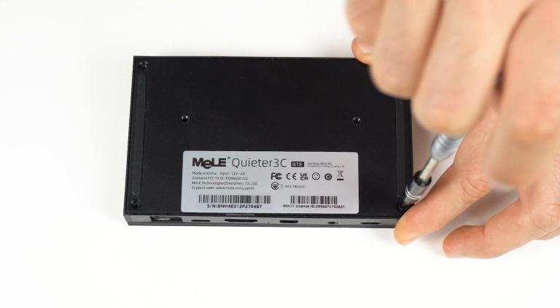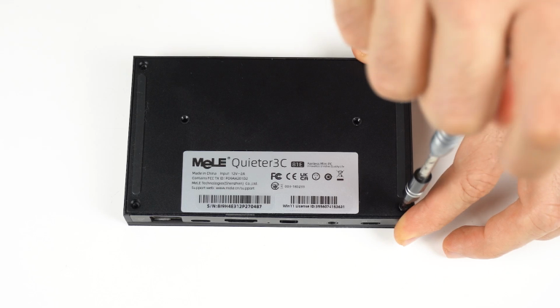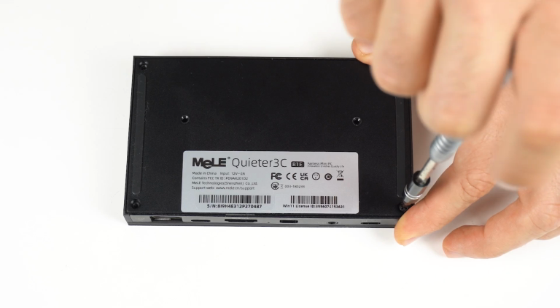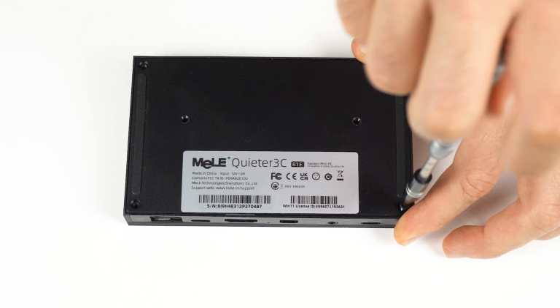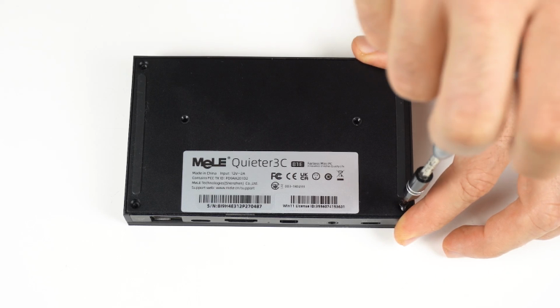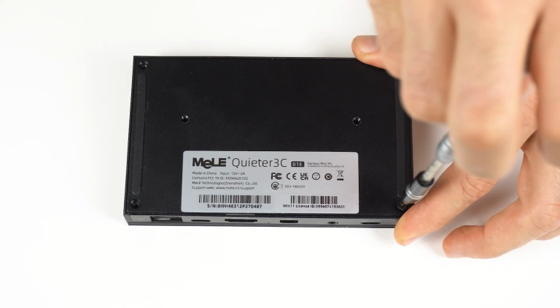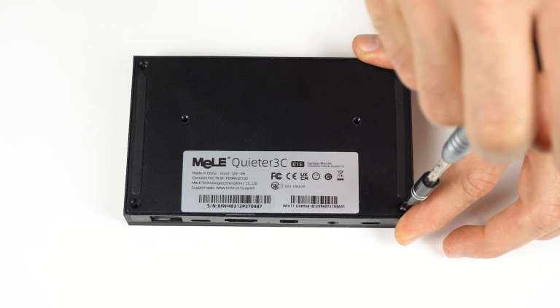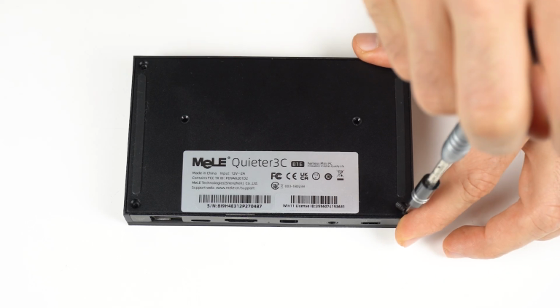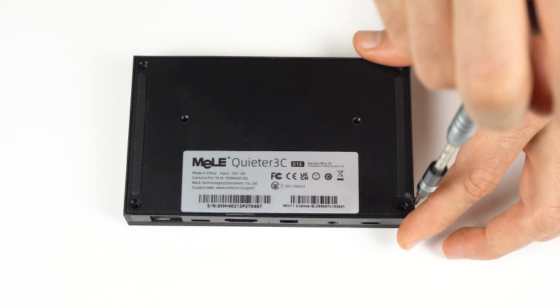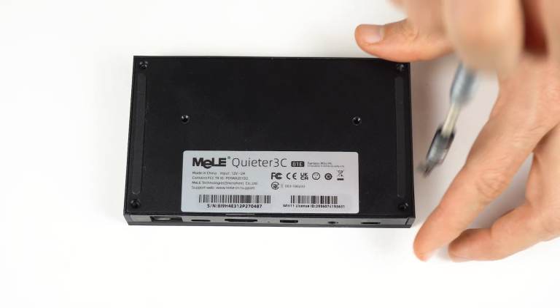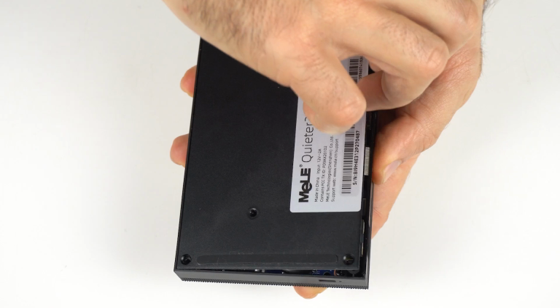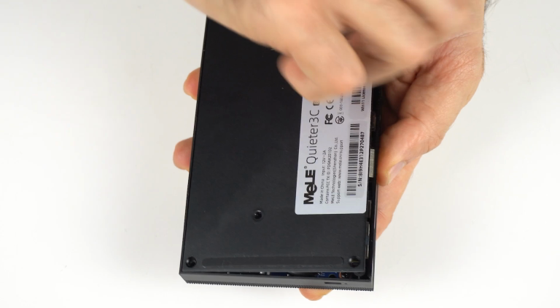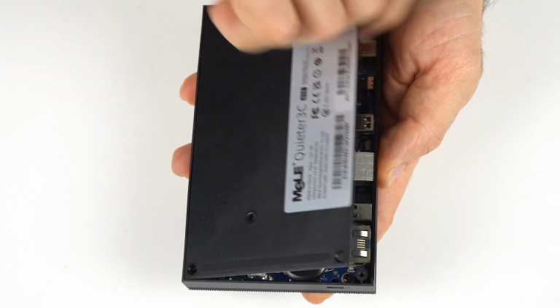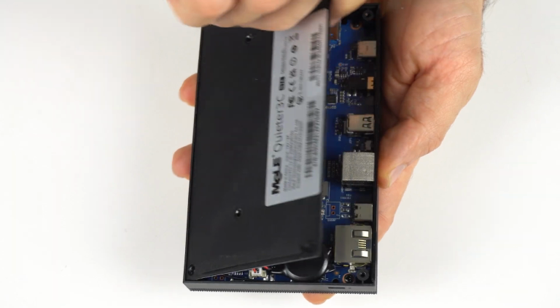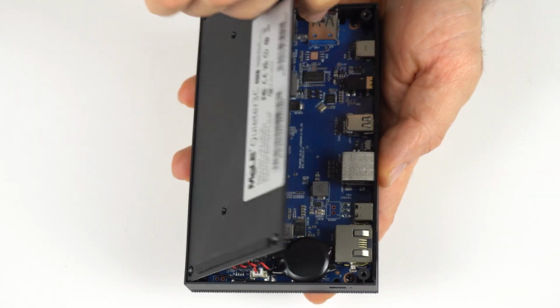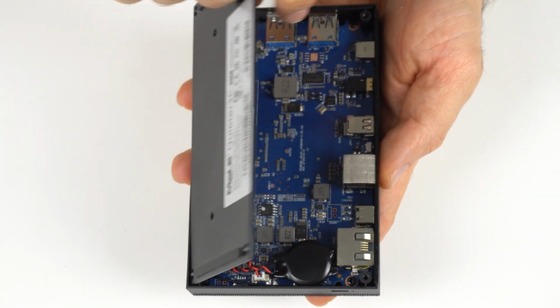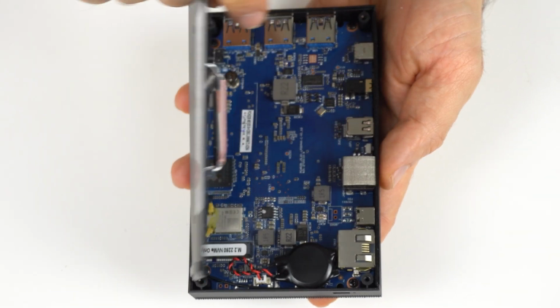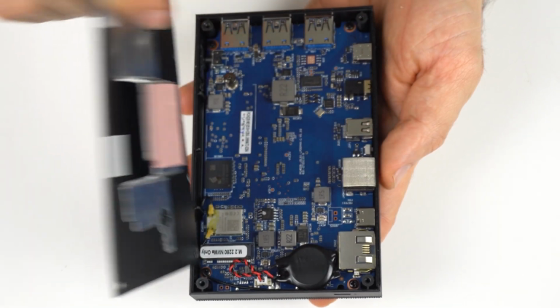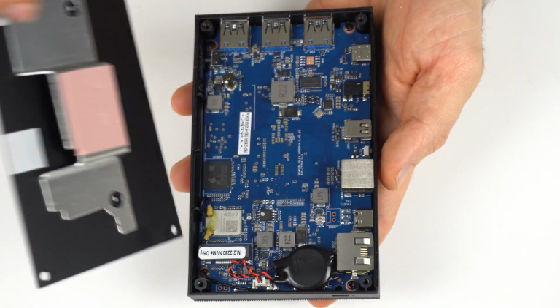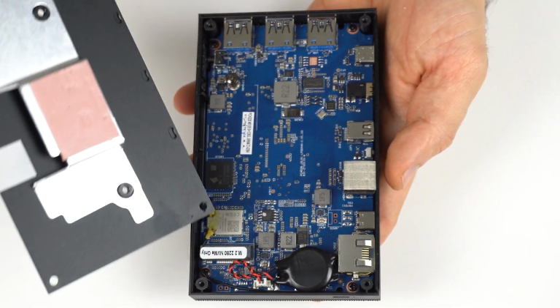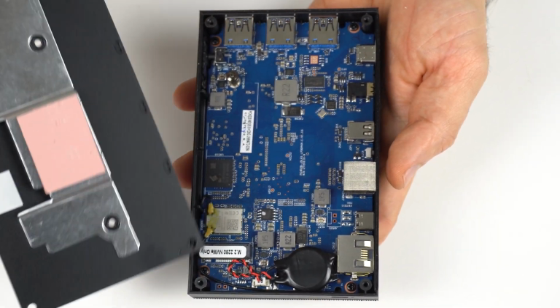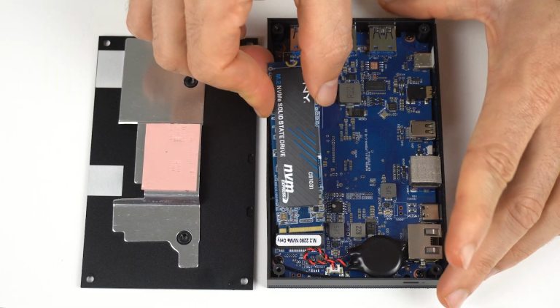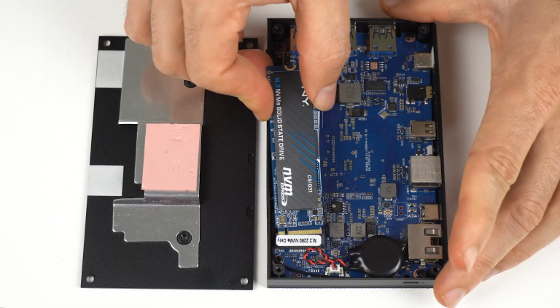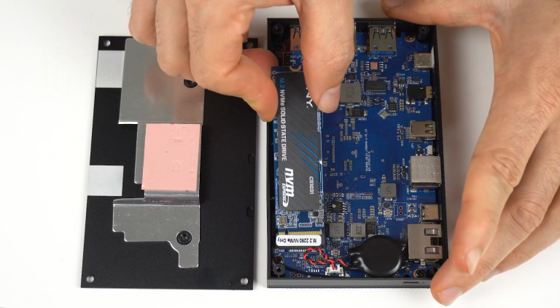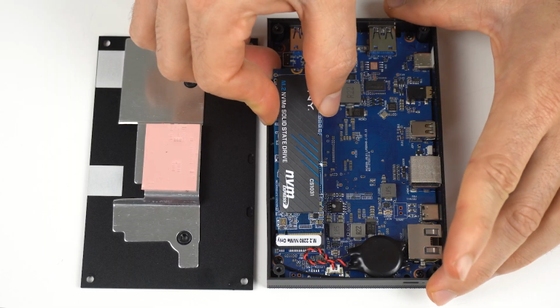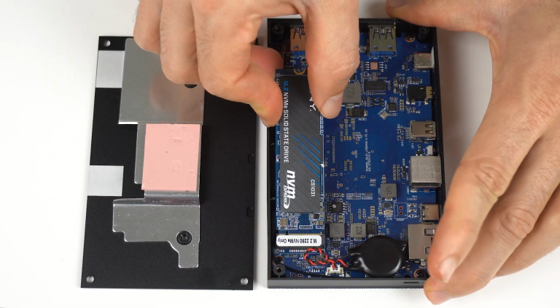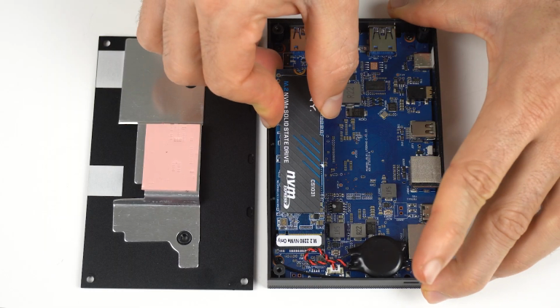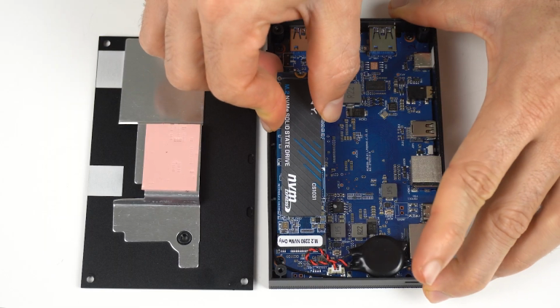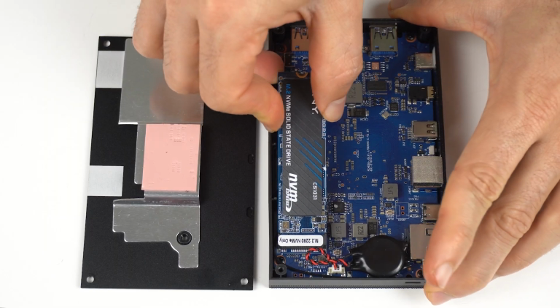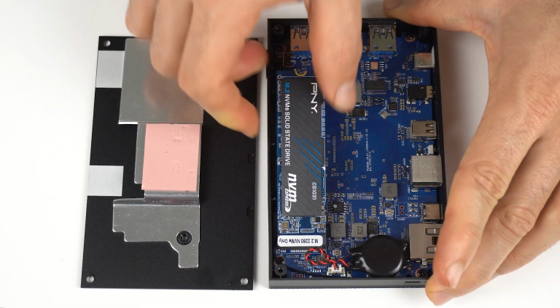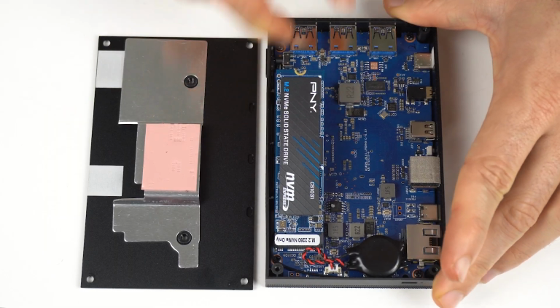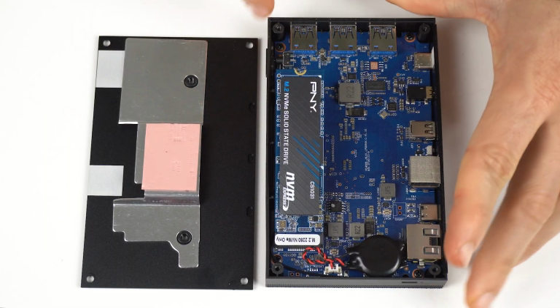Opening it is easy enough with just a few screws, which reveals the M.2 and NVMe slot for additional storage.